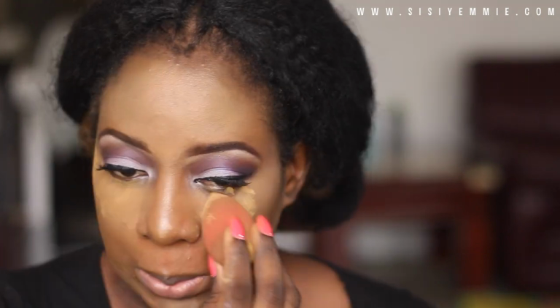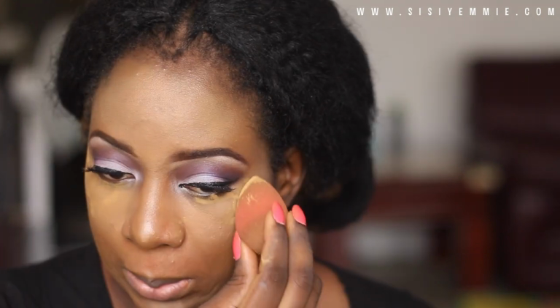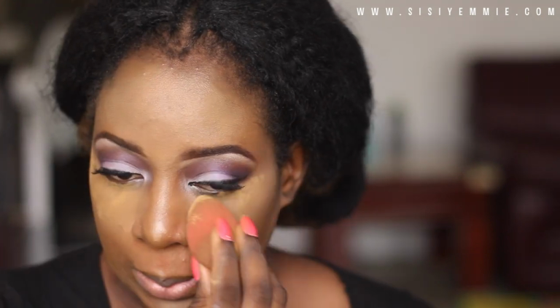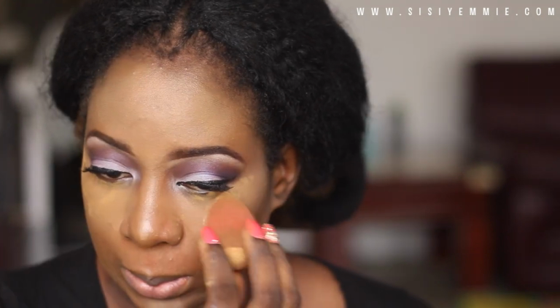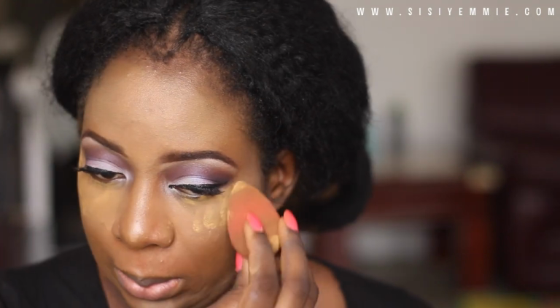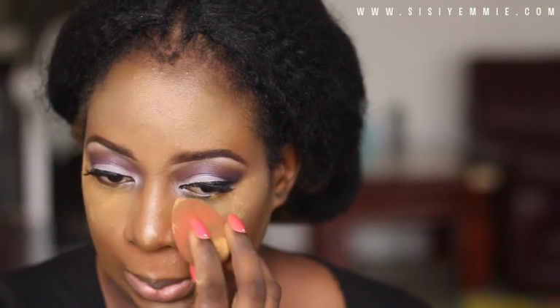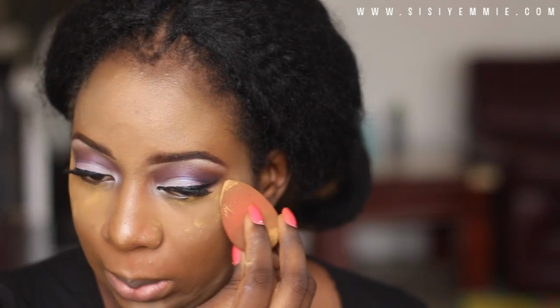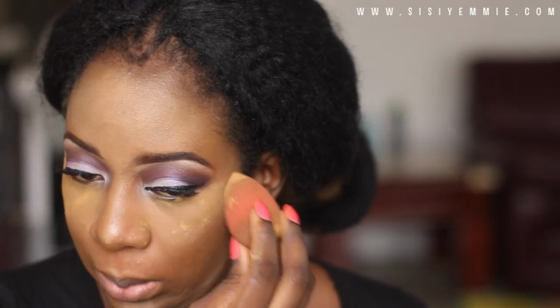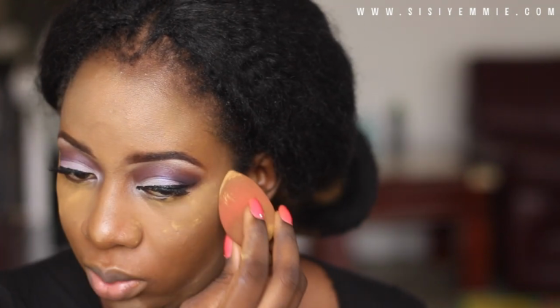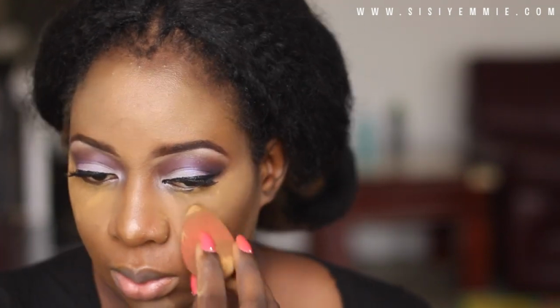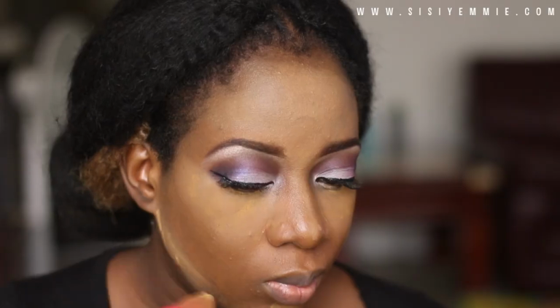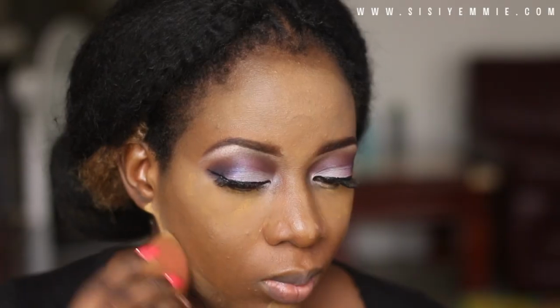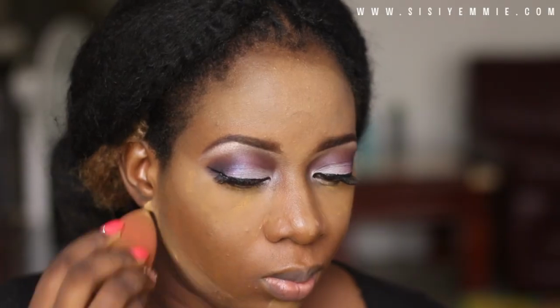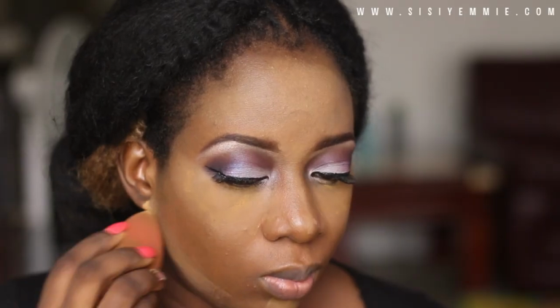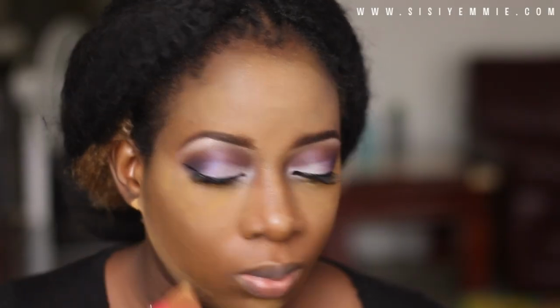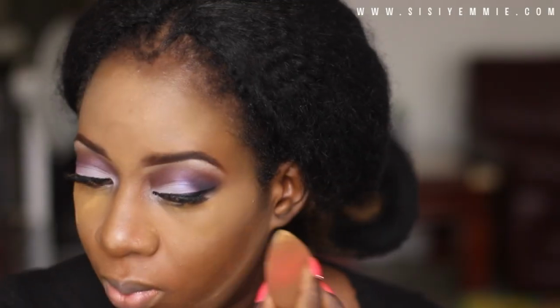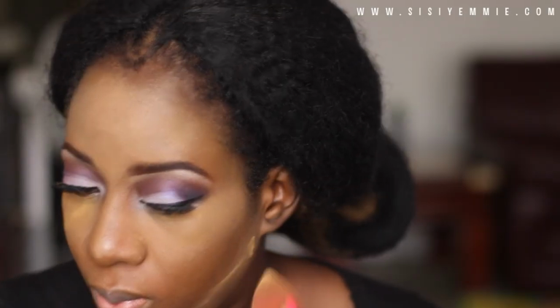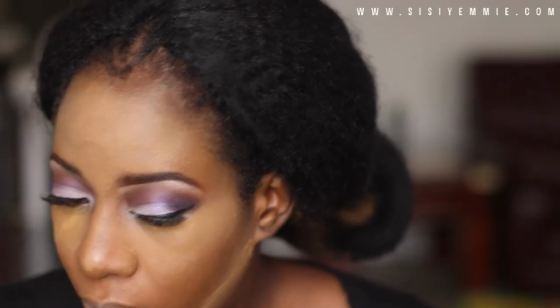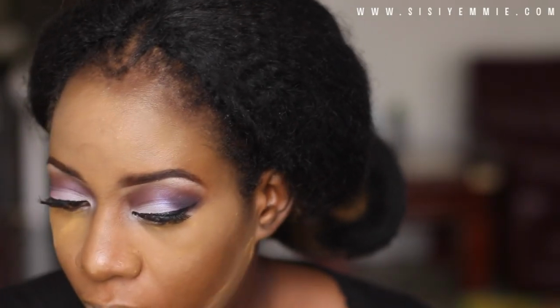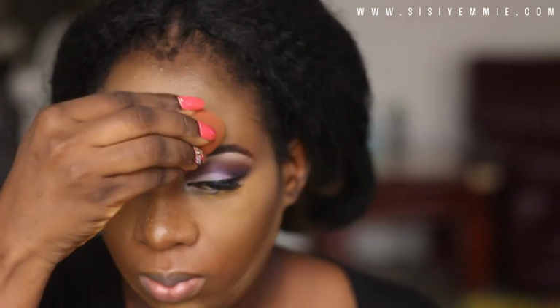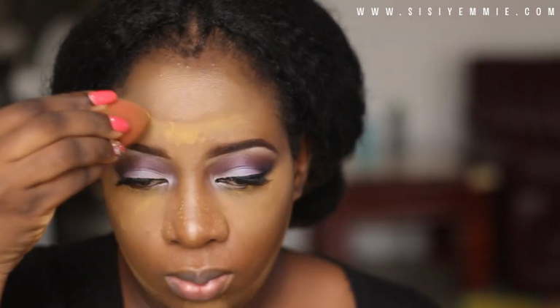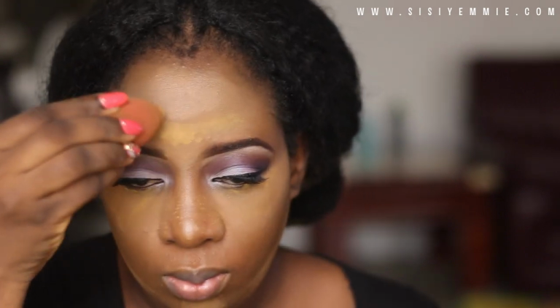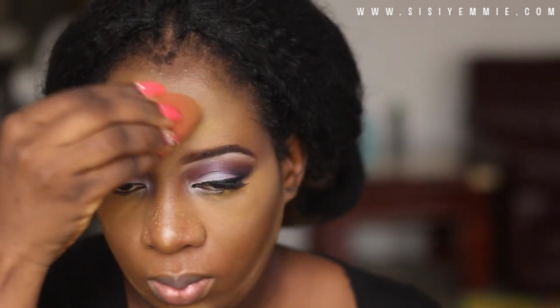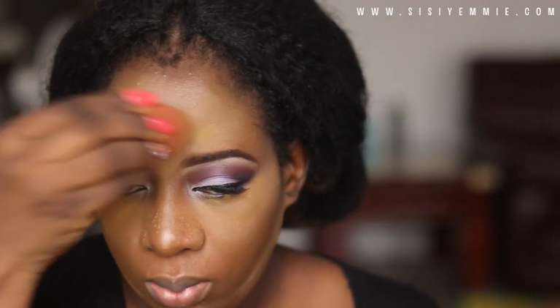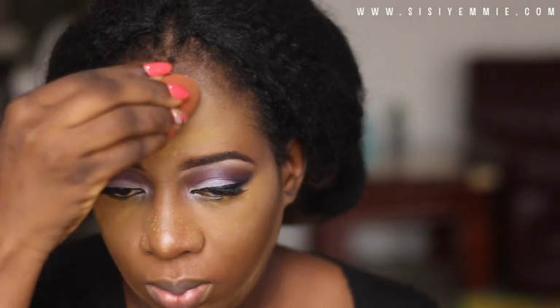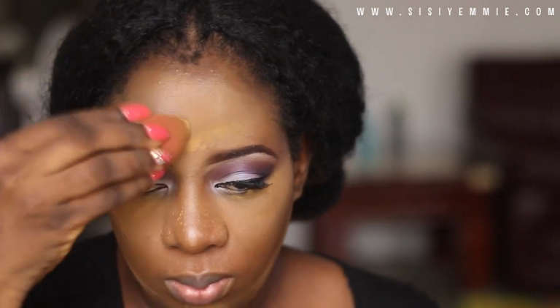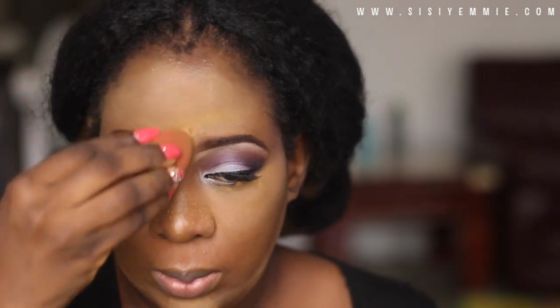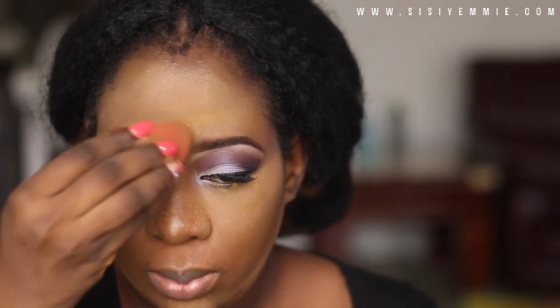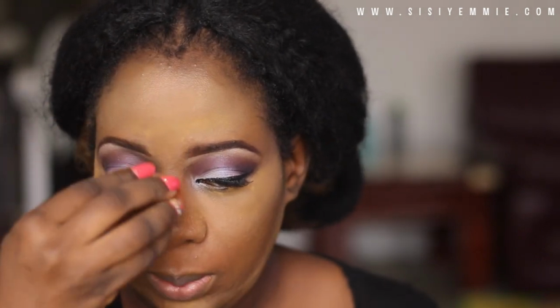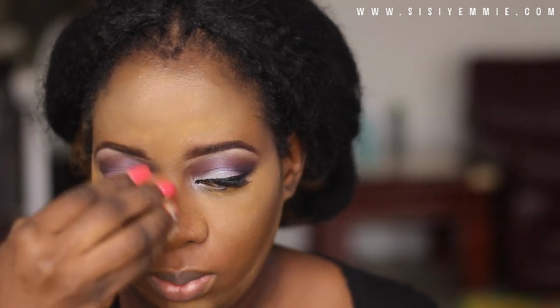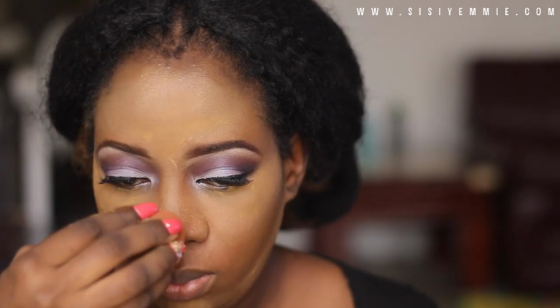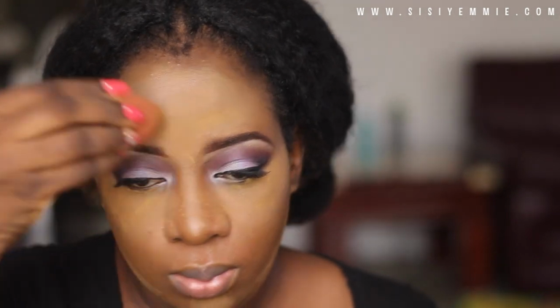After highlighting, I bake my face with the Ben Nye powder — this color is called Camel.